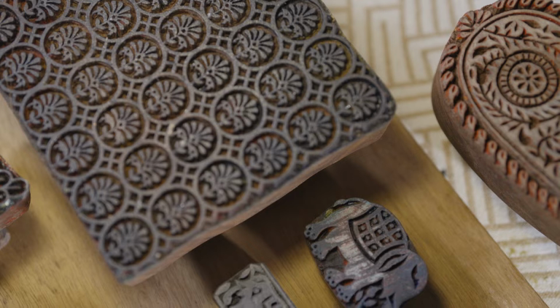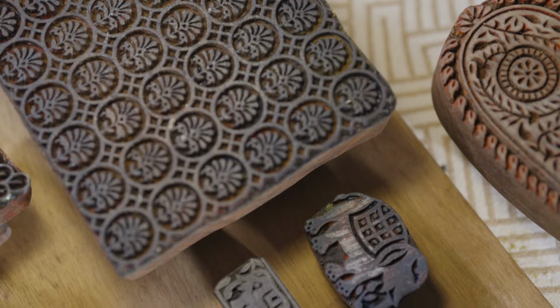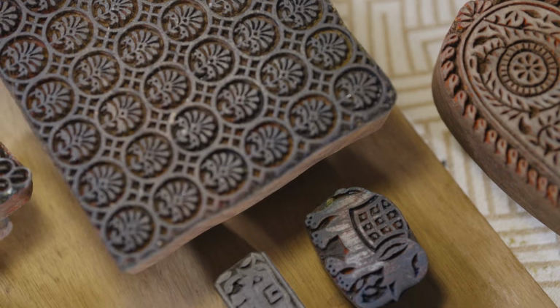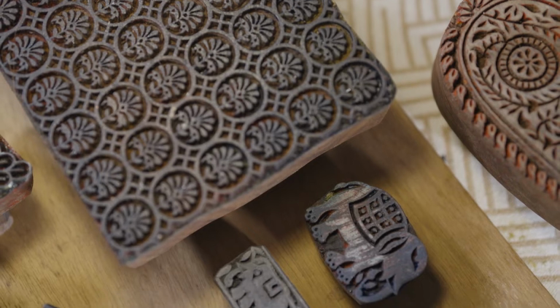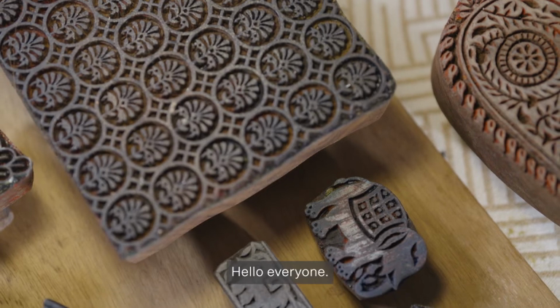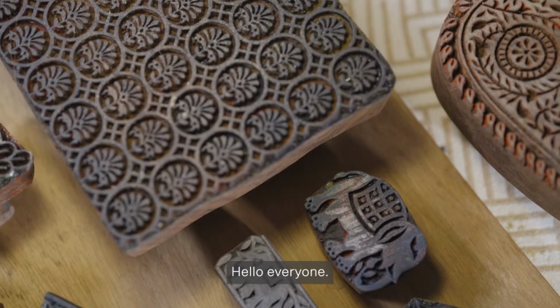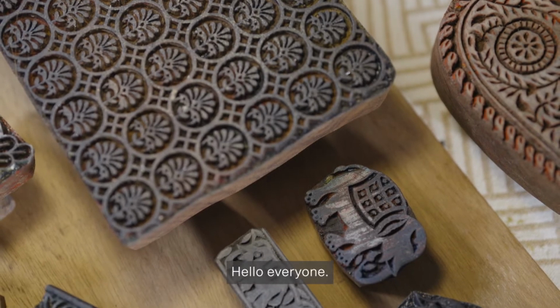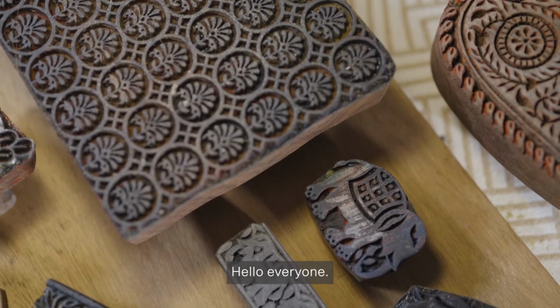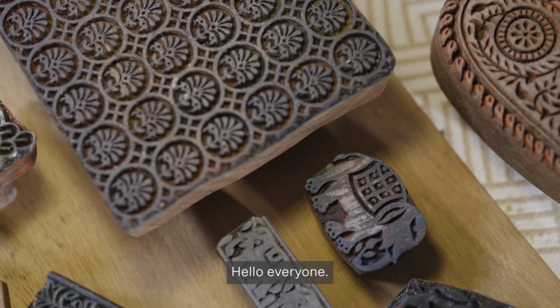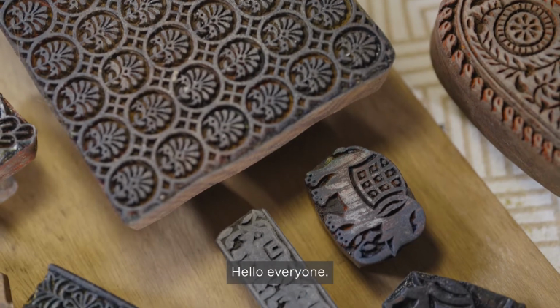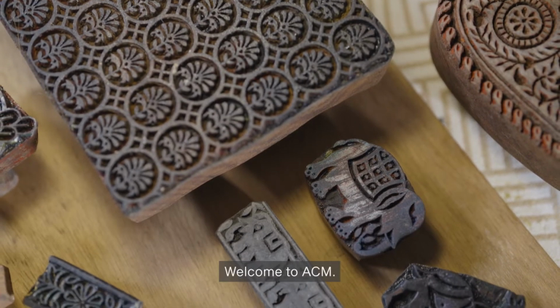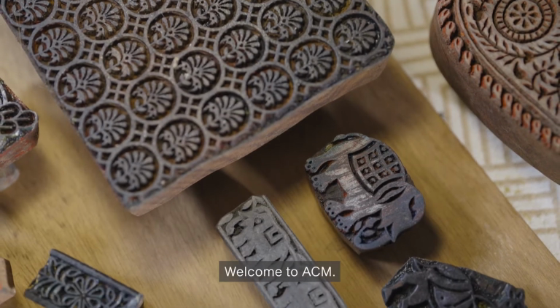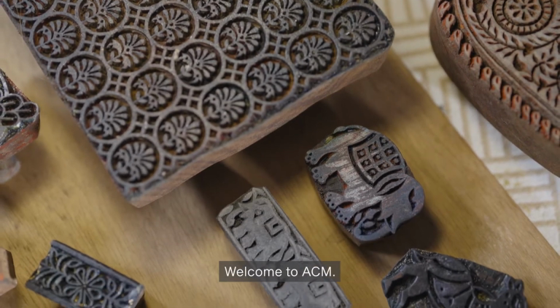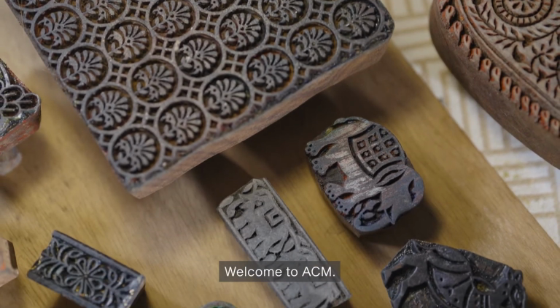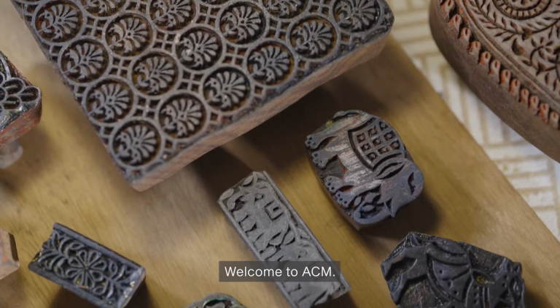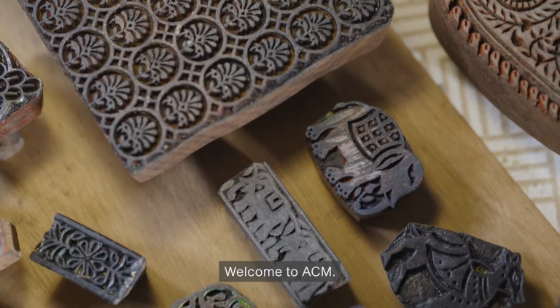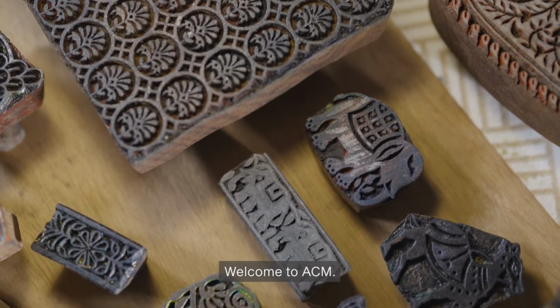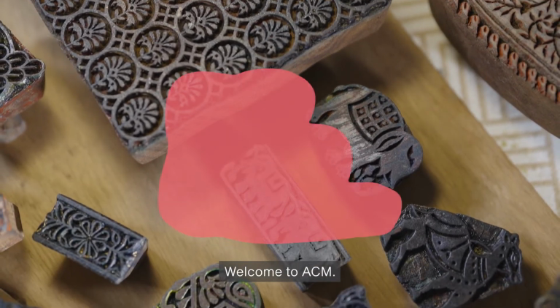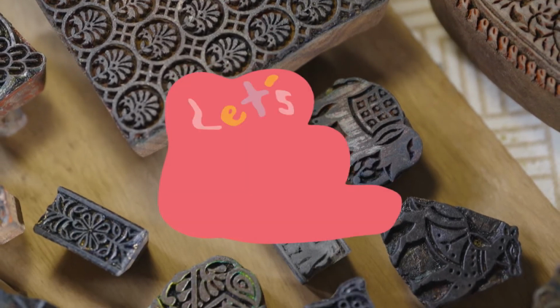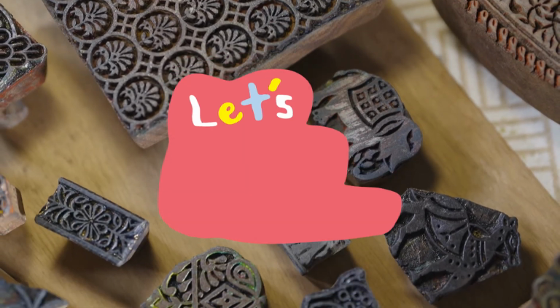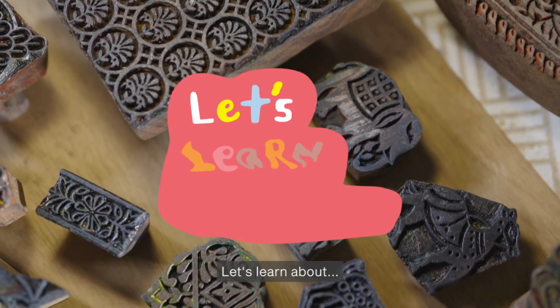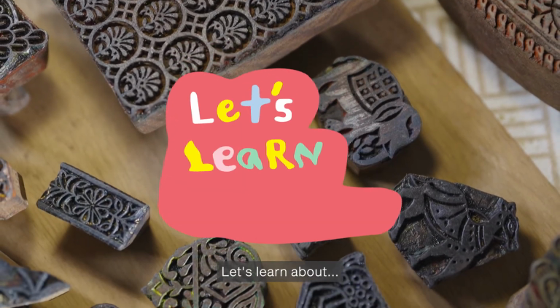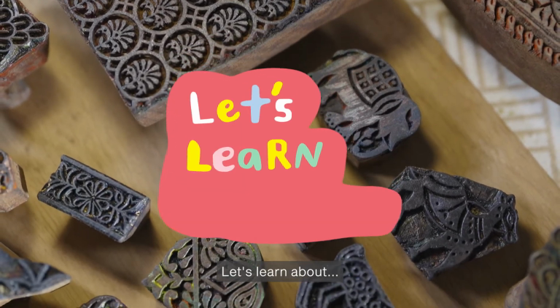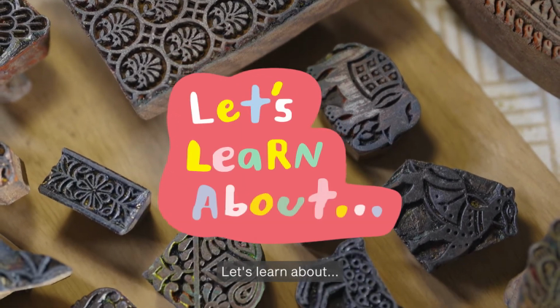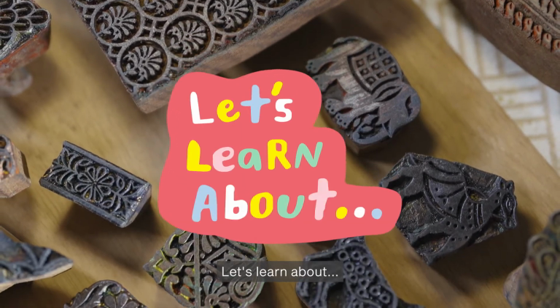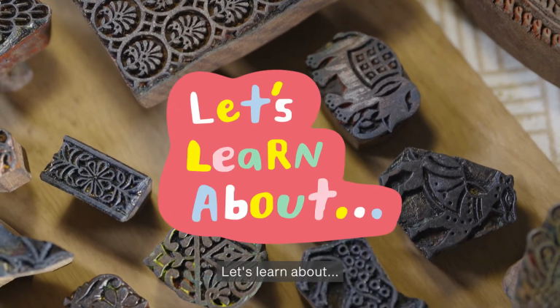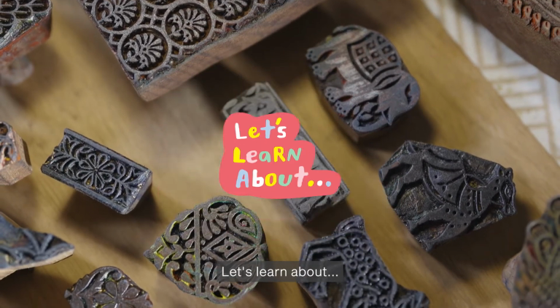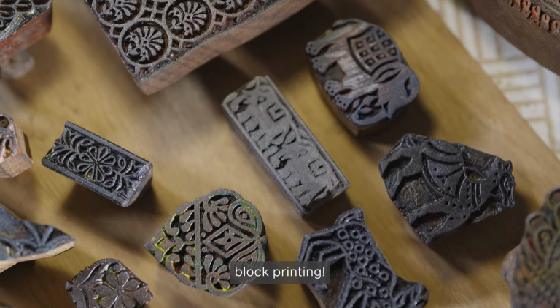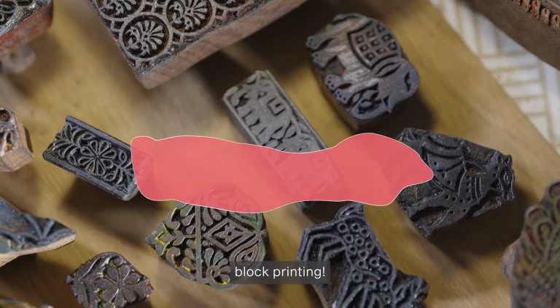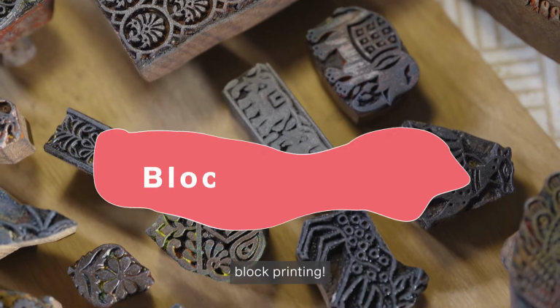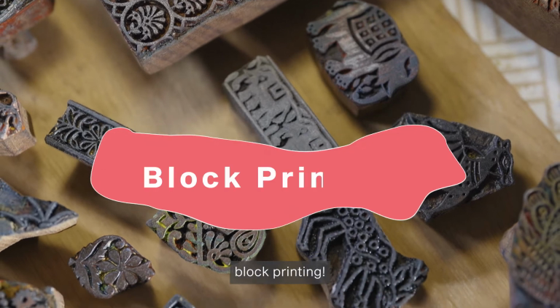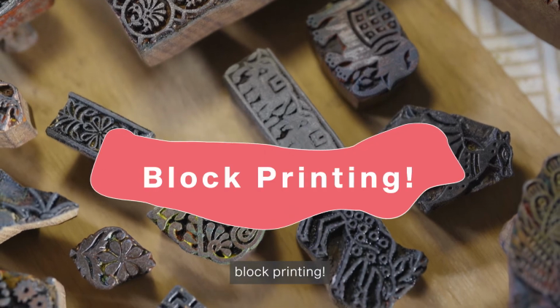Hello everyone! Welcome to ACM. Let's learn about block printing.